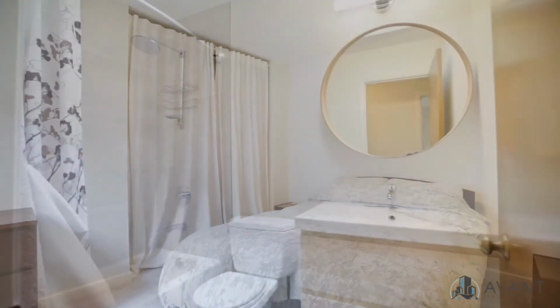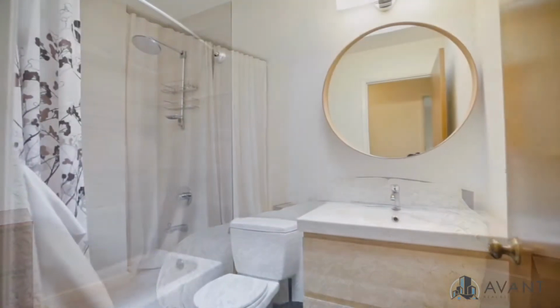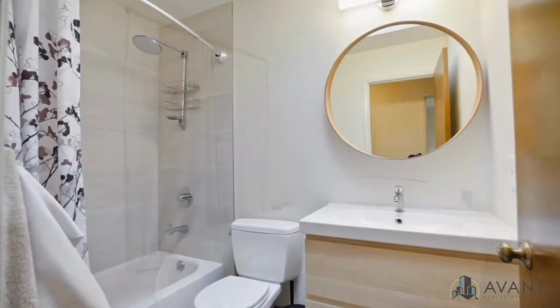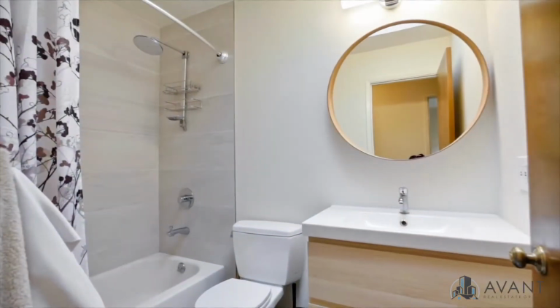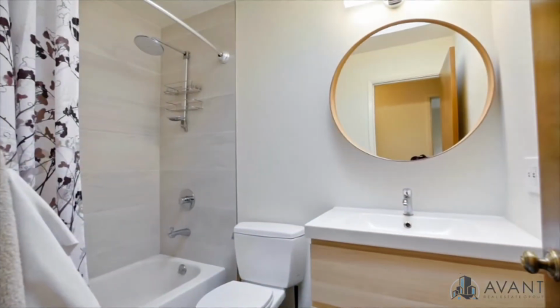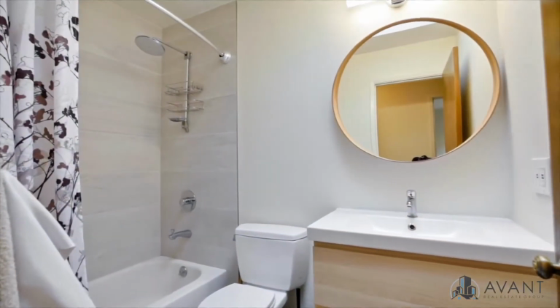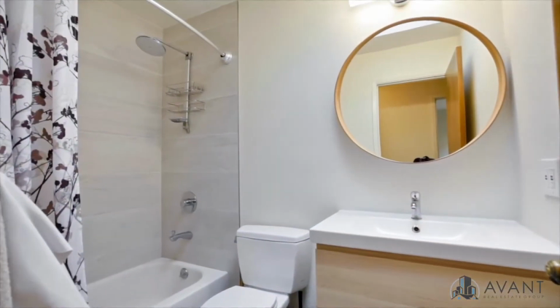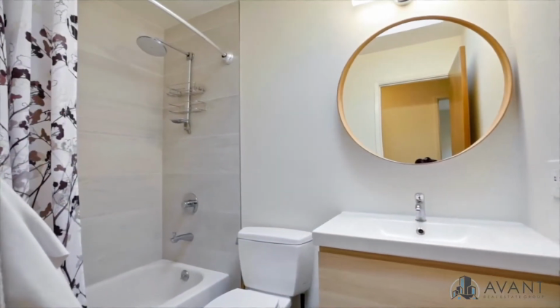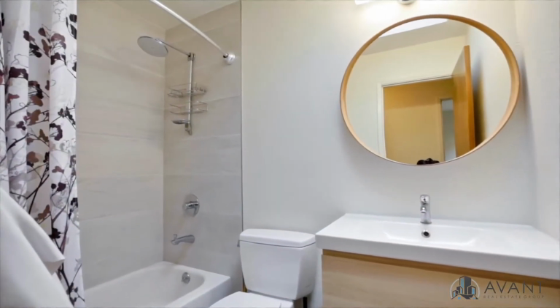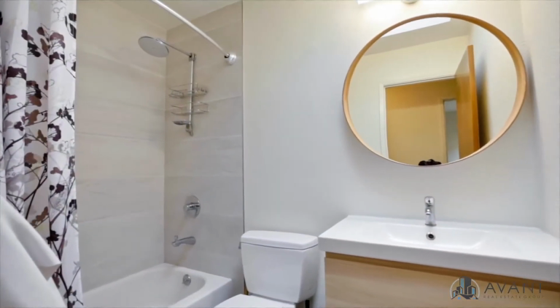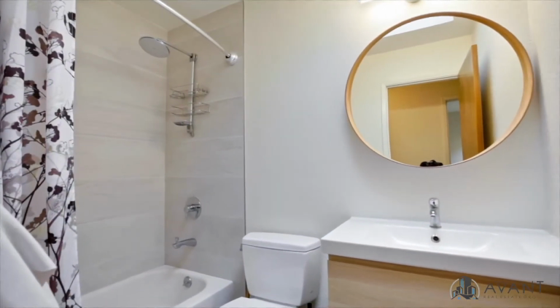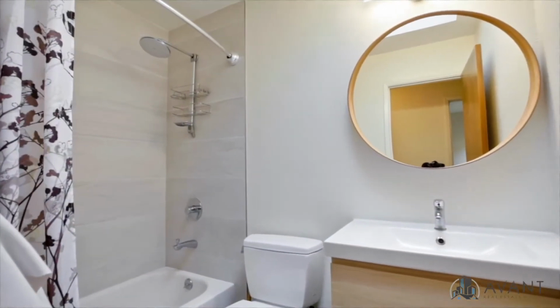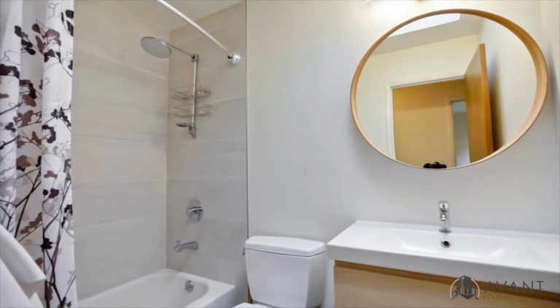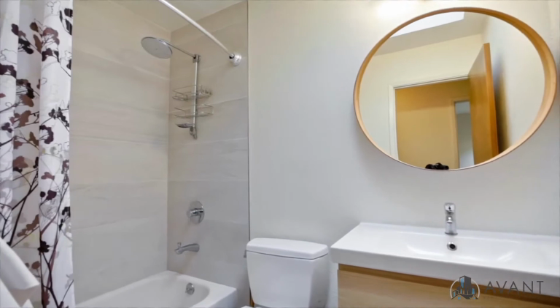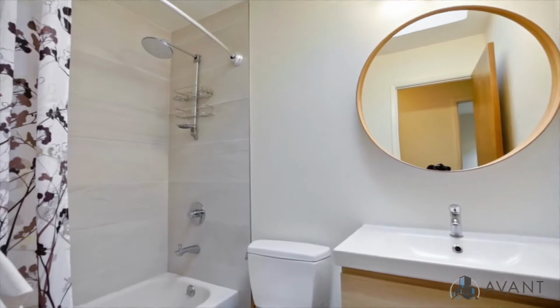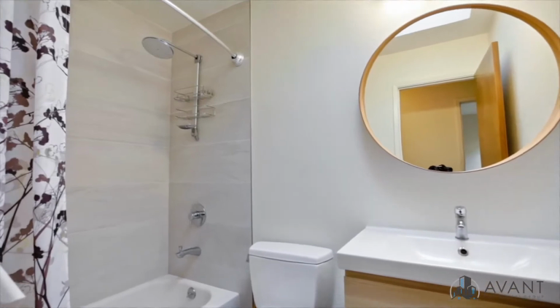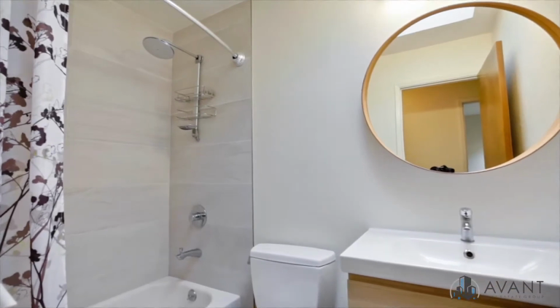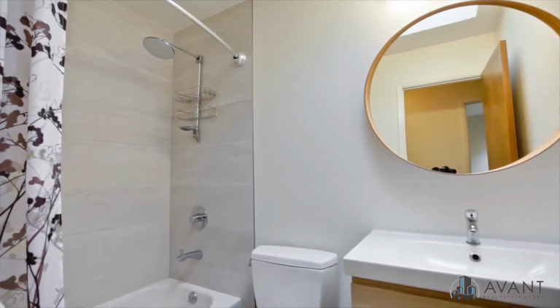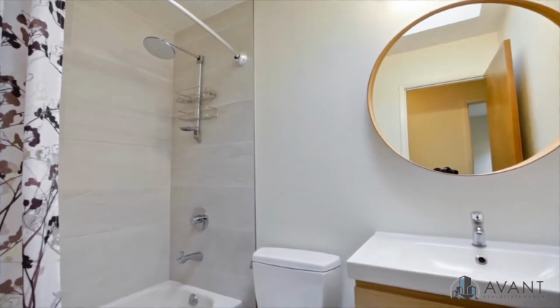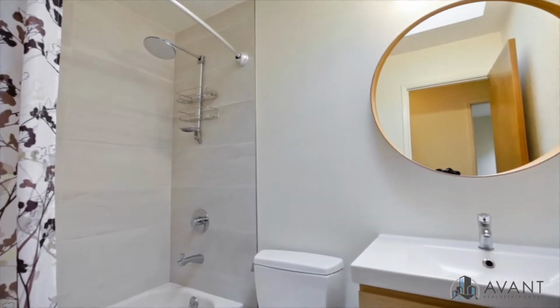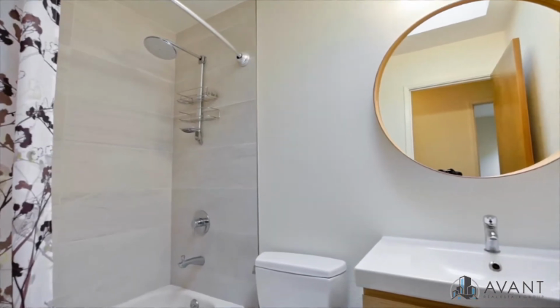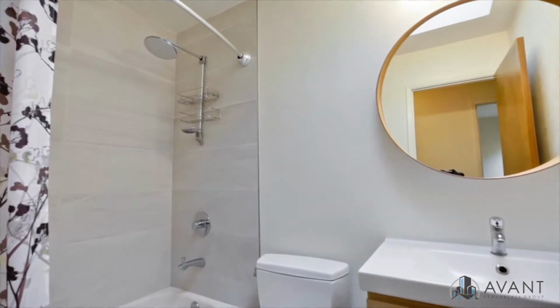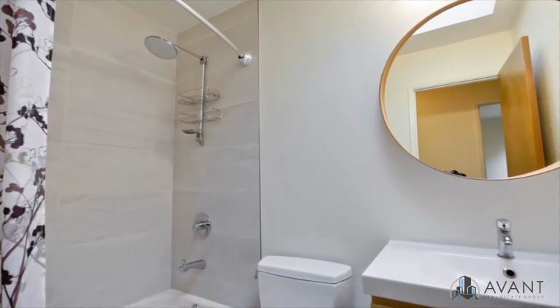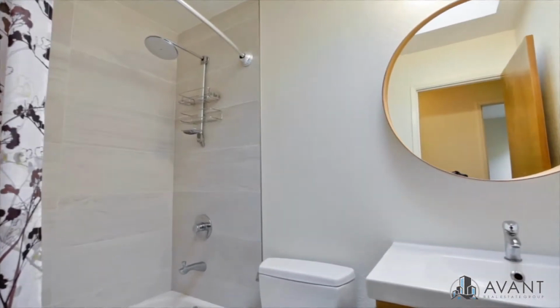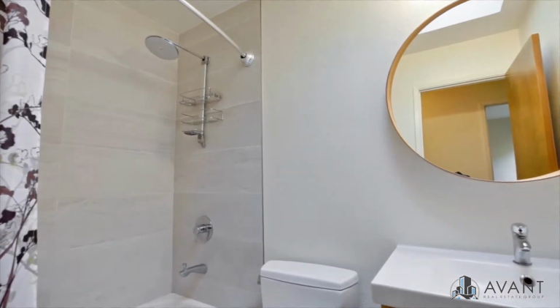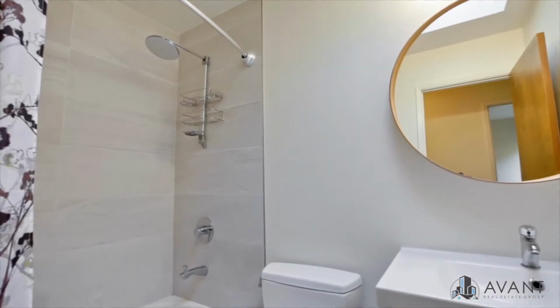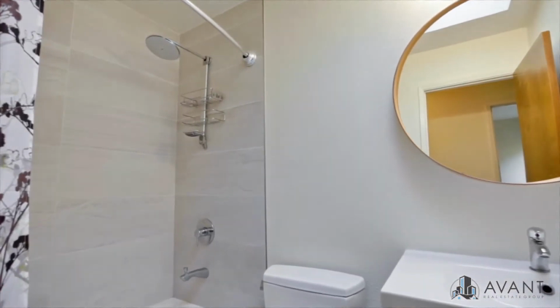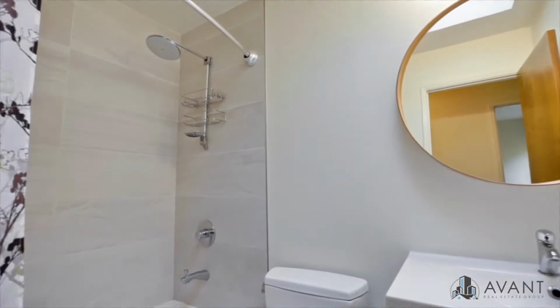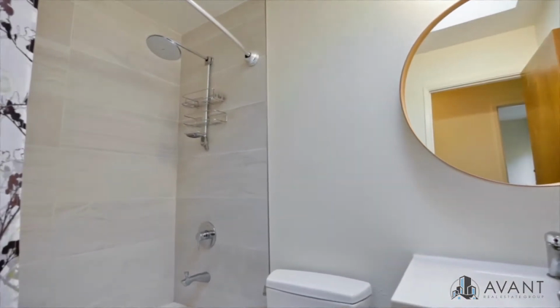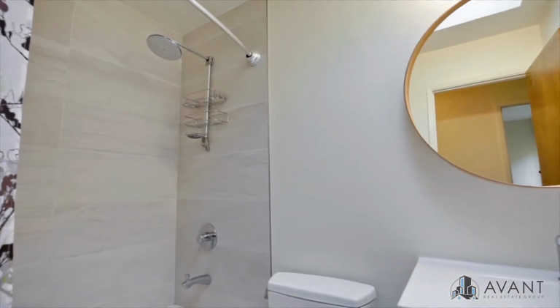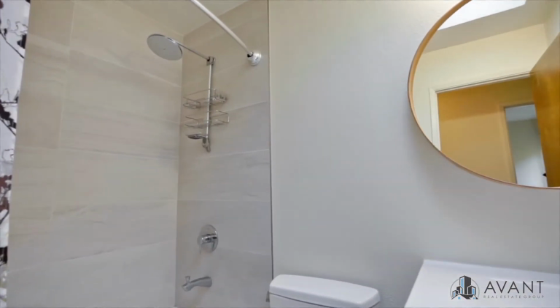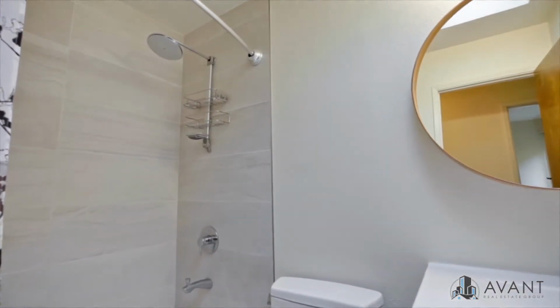The remodeled bathroom features elegant shower fixtures, elegant tiles, and a rain shower you can relax under.